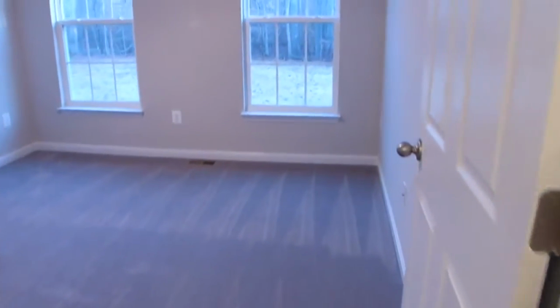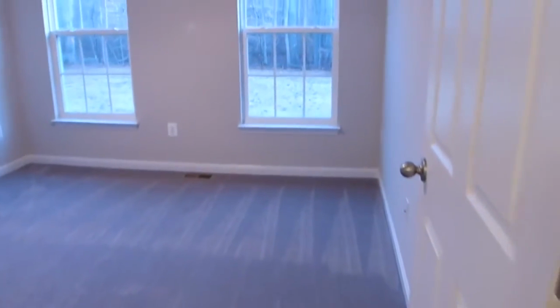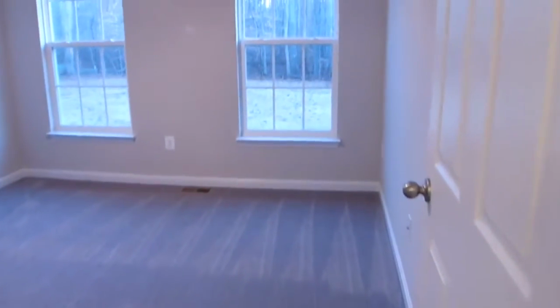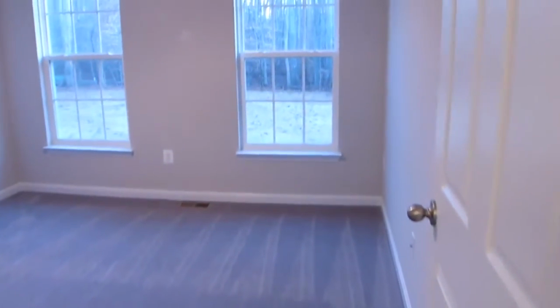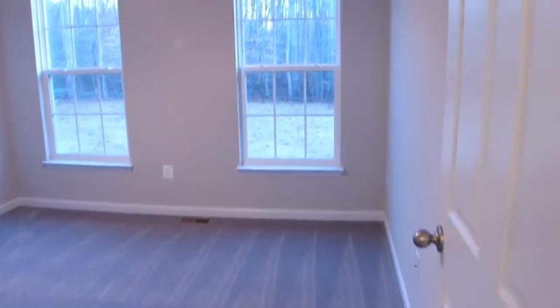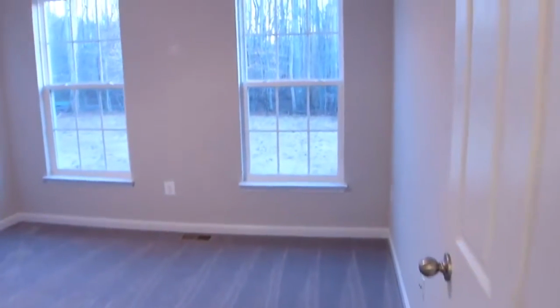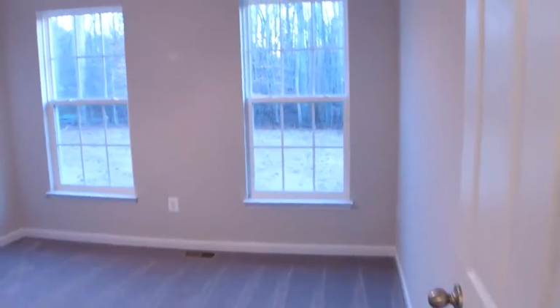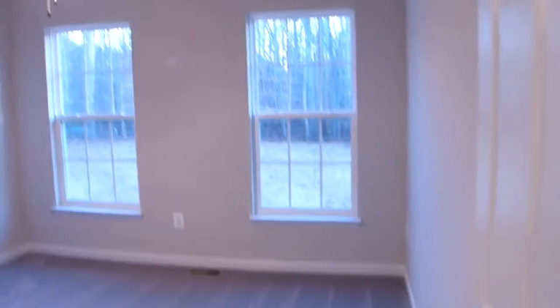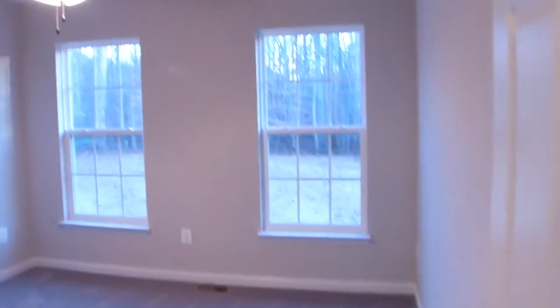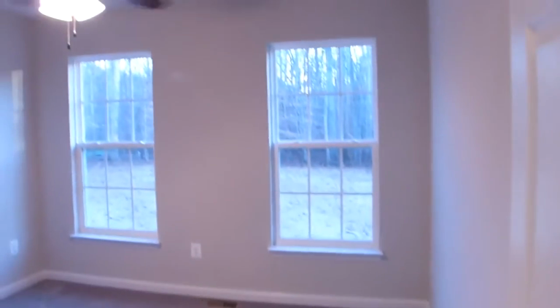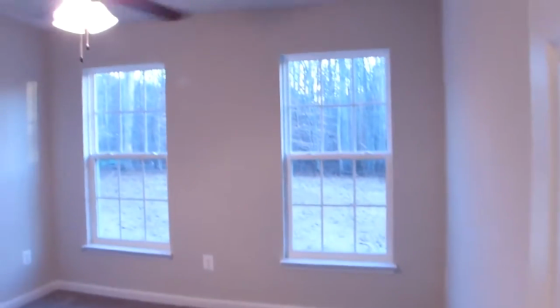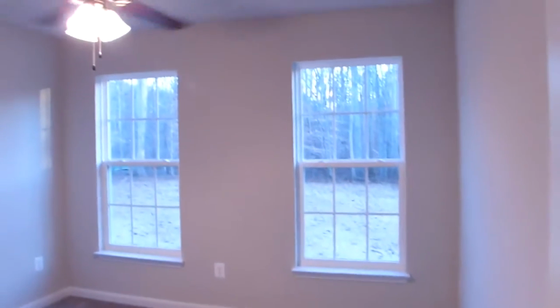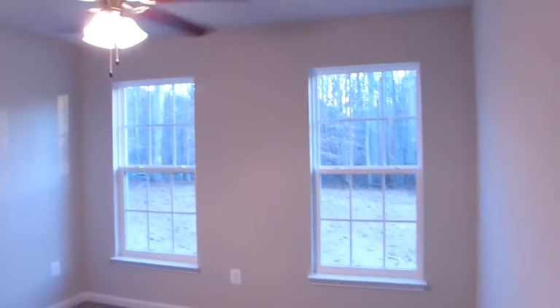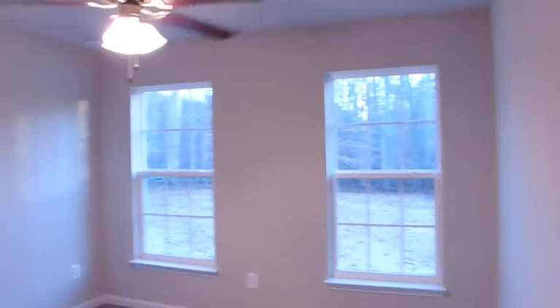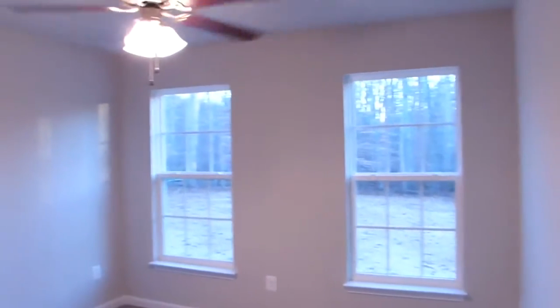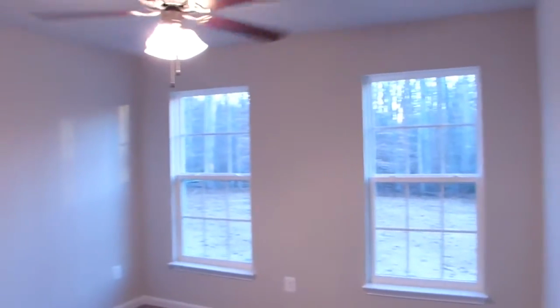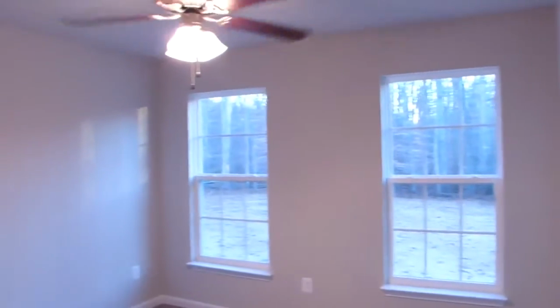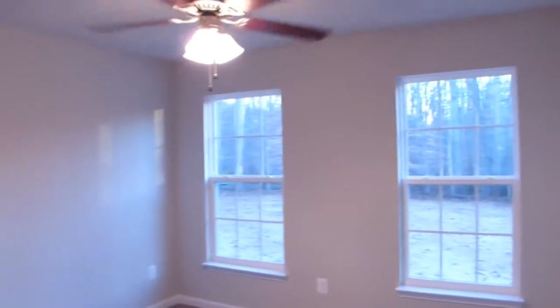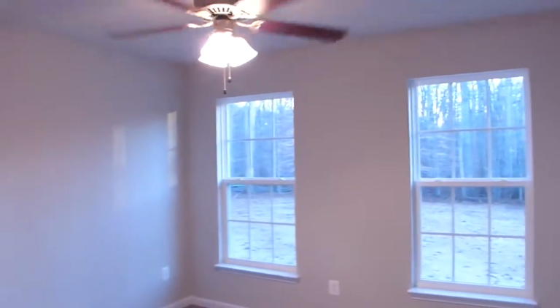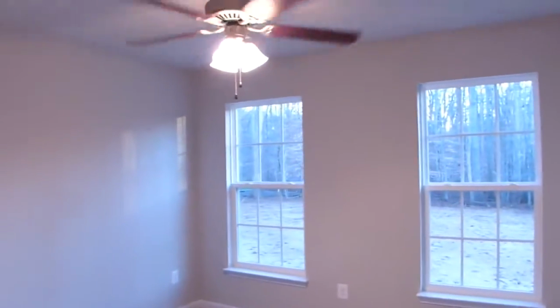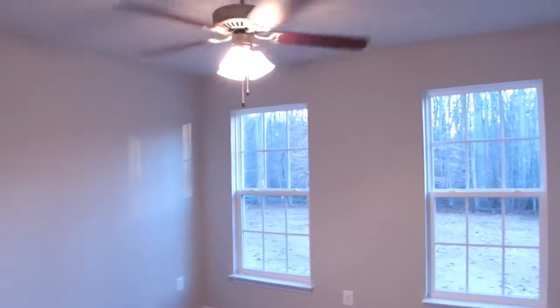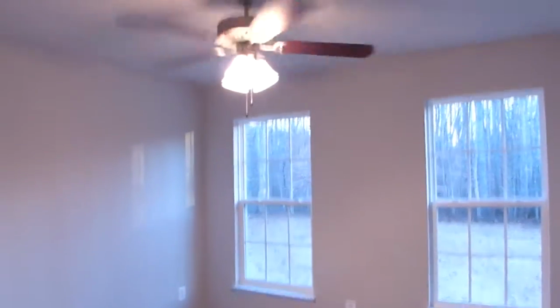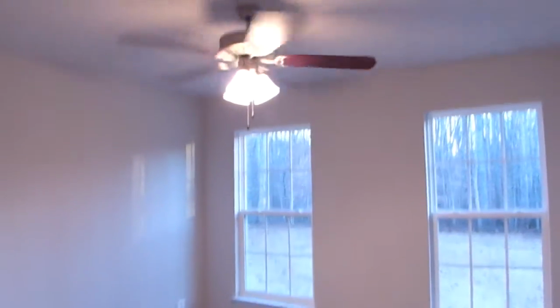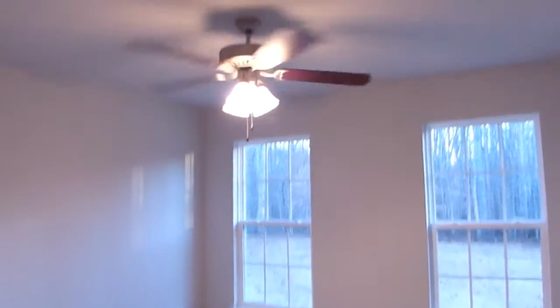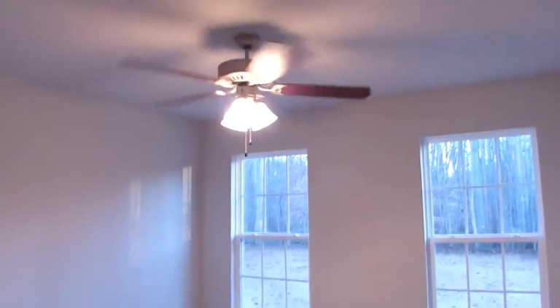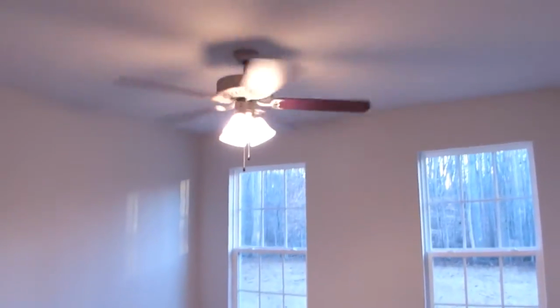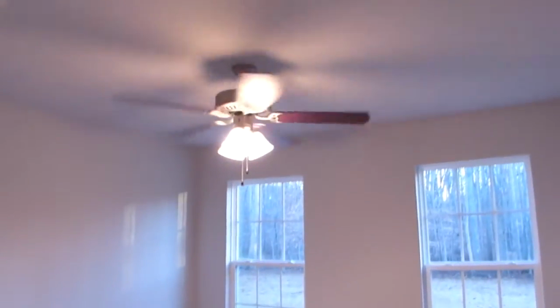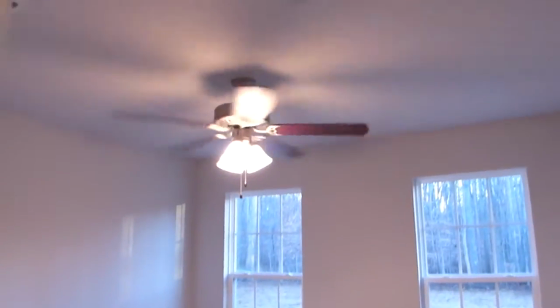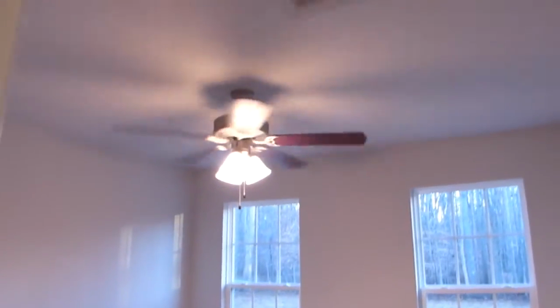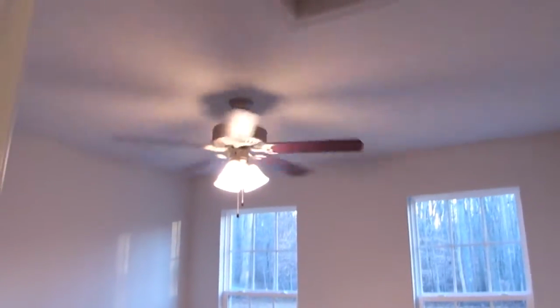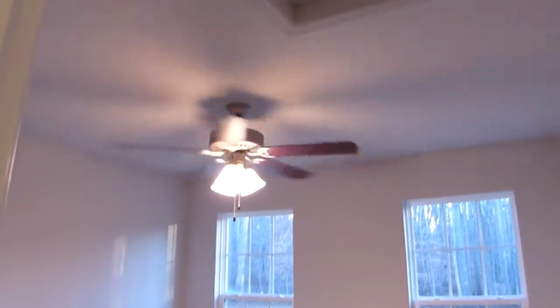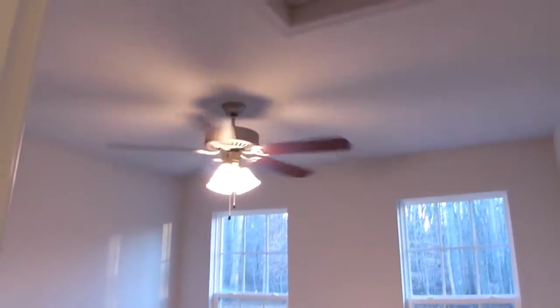The back bedroom has a lighted ceiling fan complementing the twin windows. Here we find attic access.